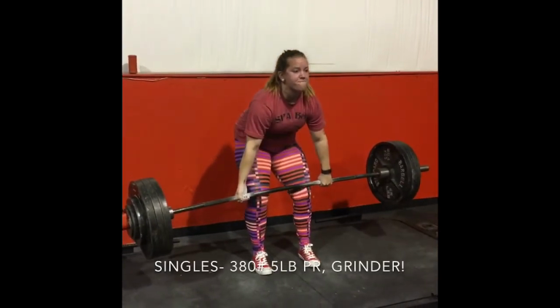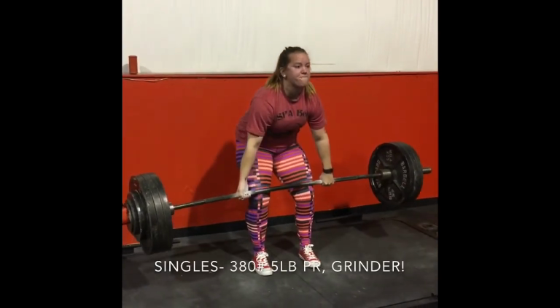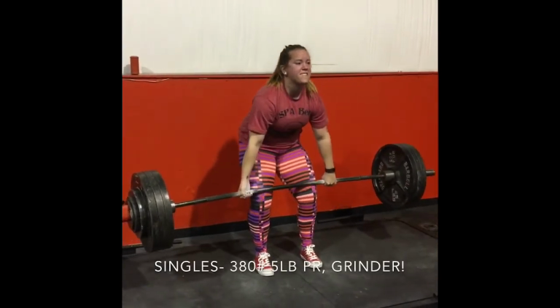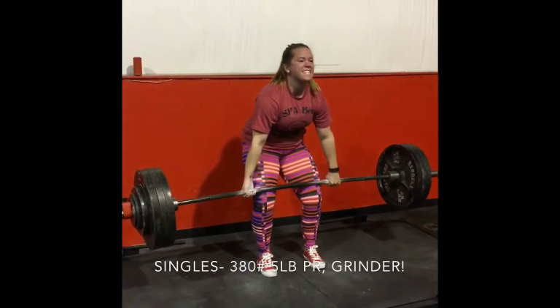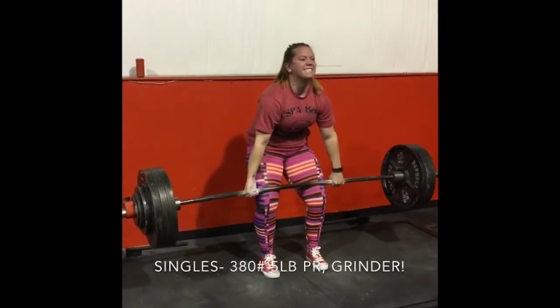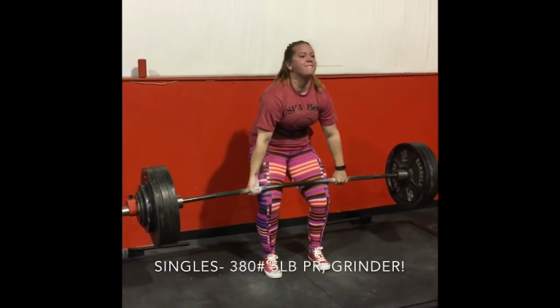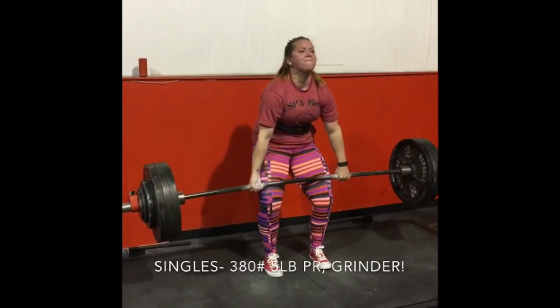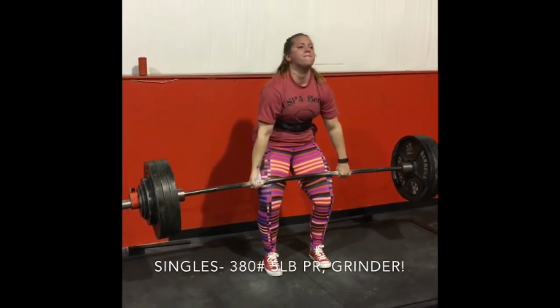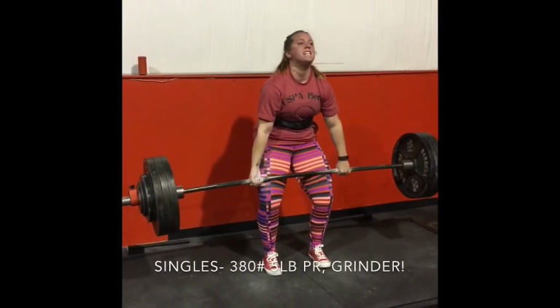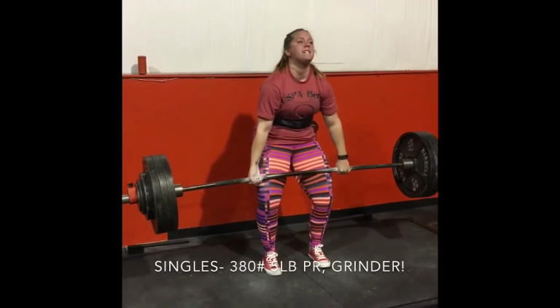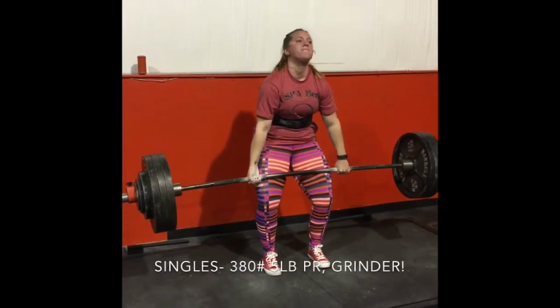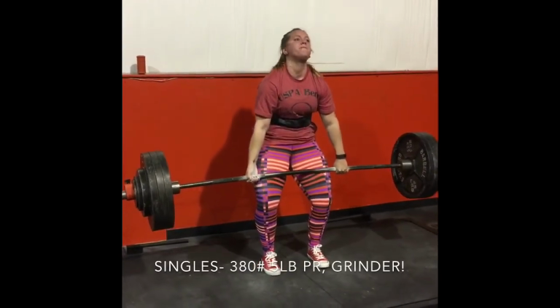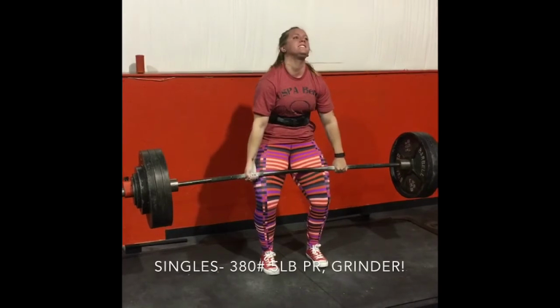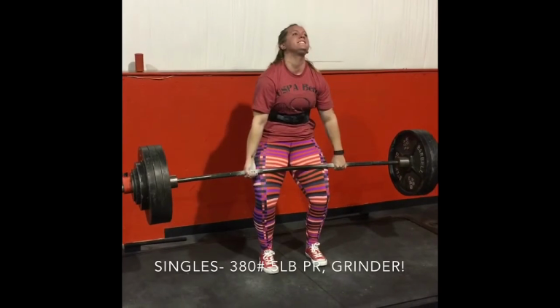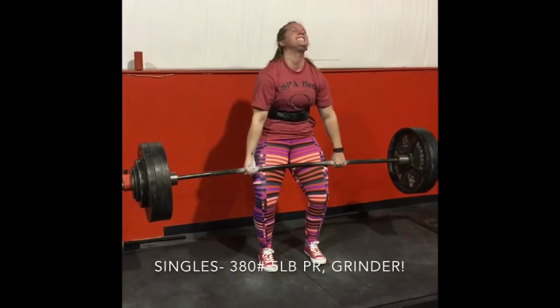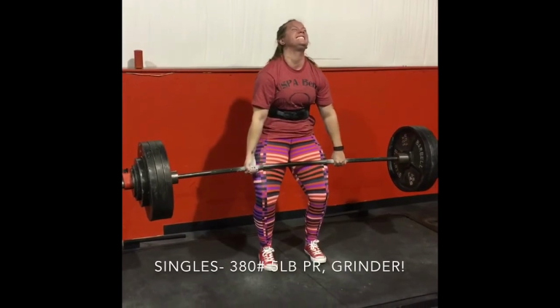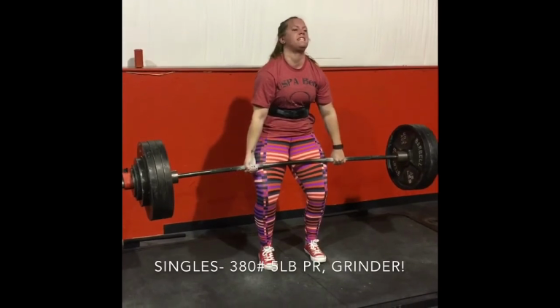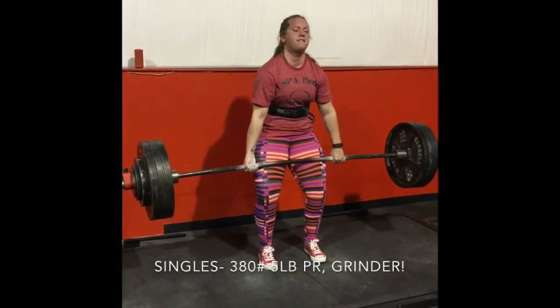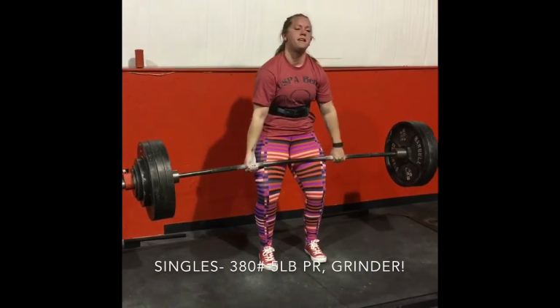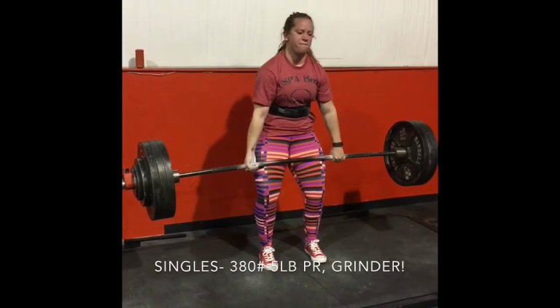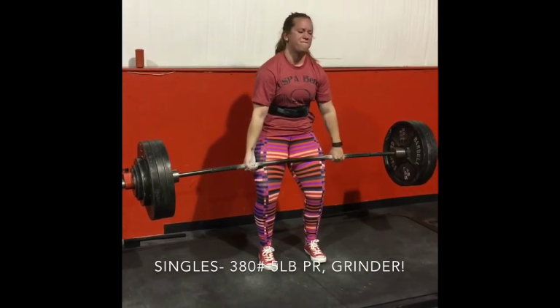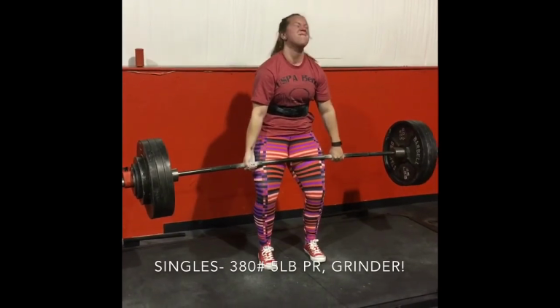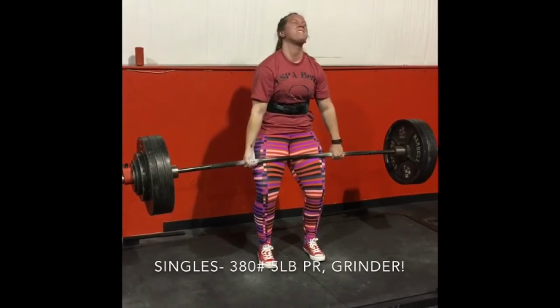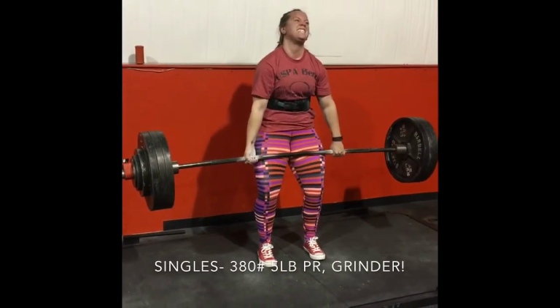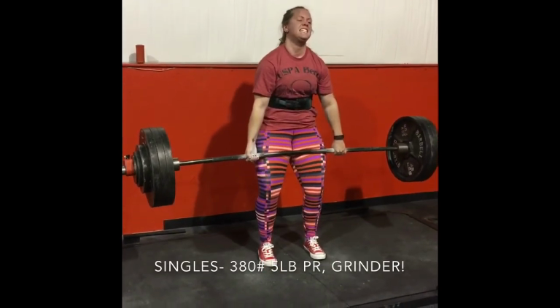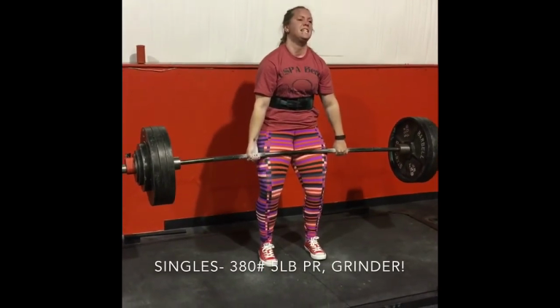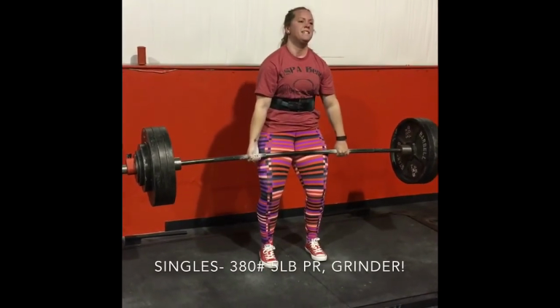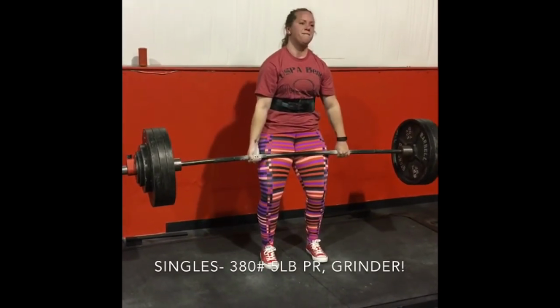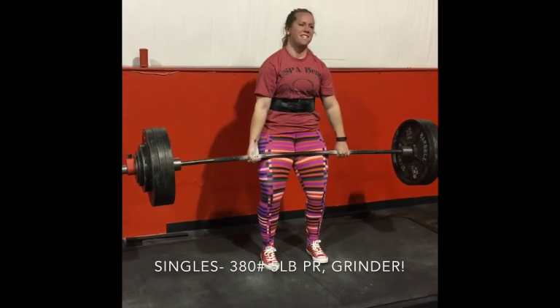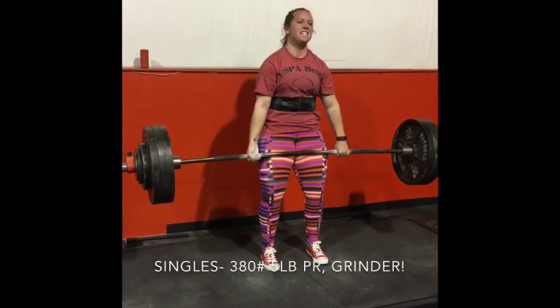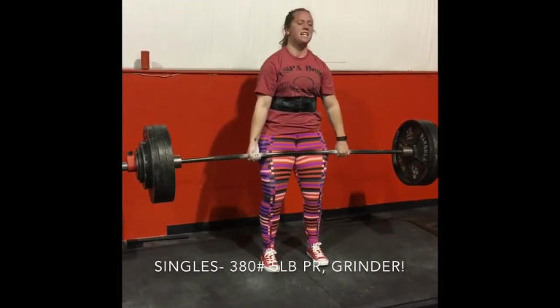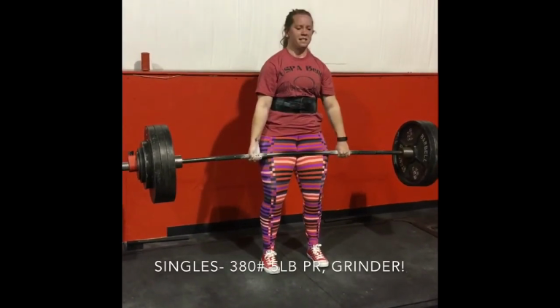Come on, there we go. Break it down, there we go!